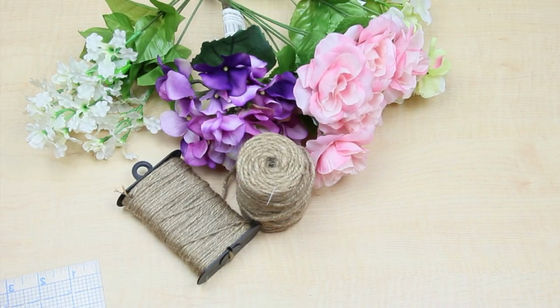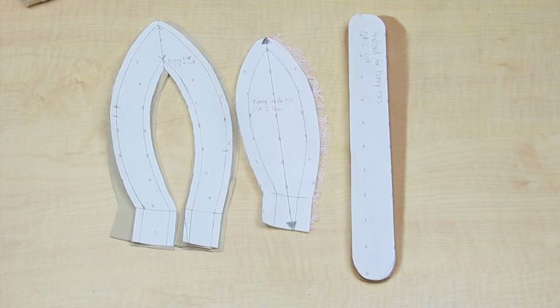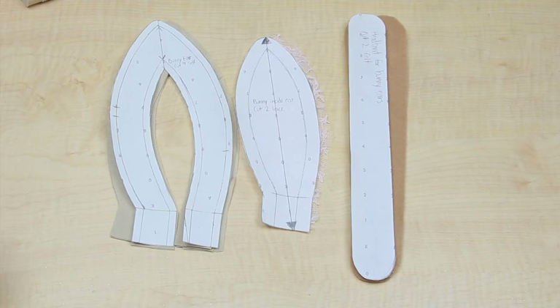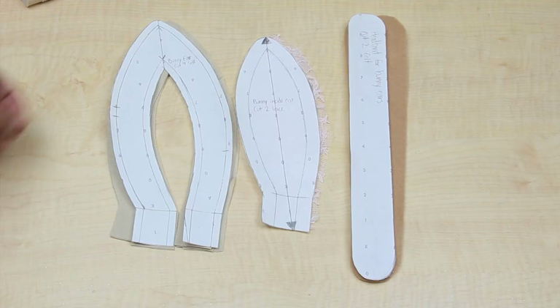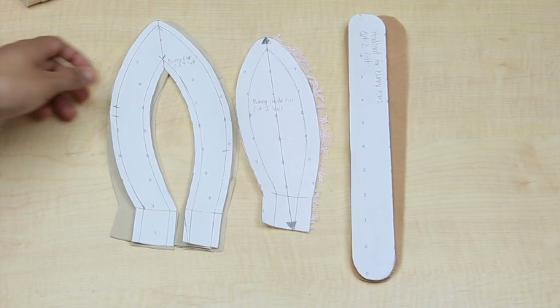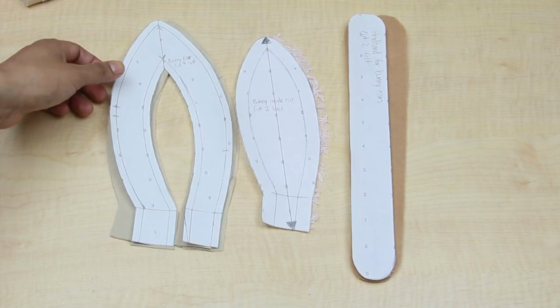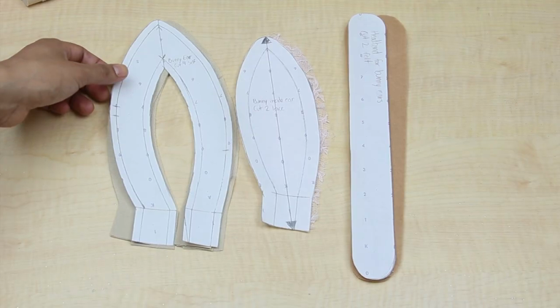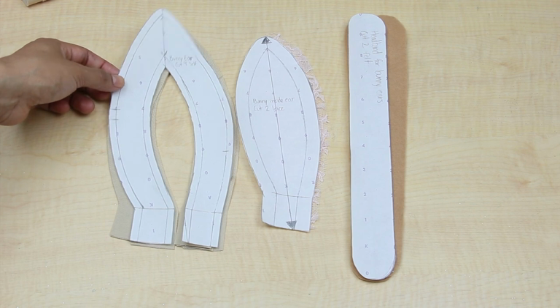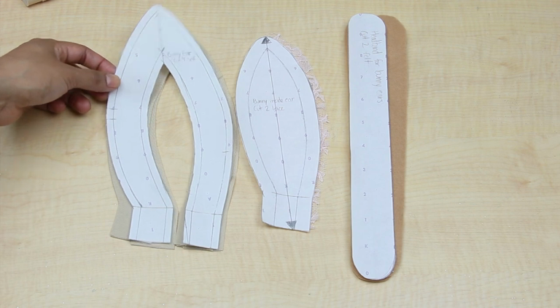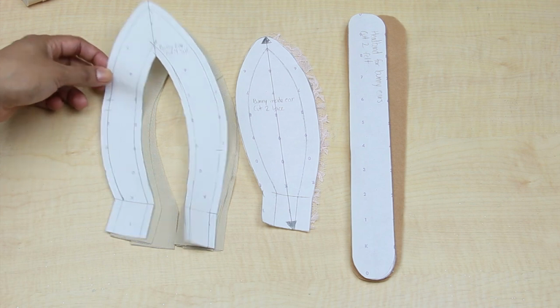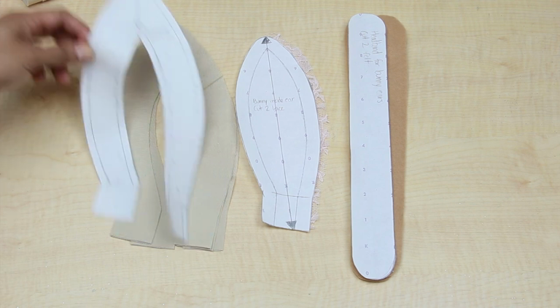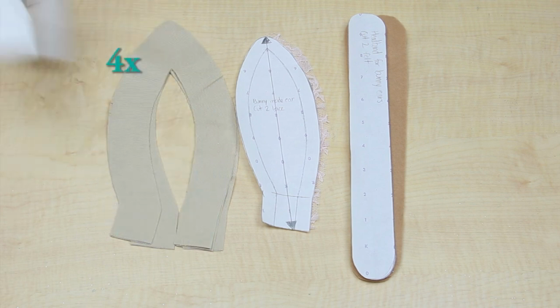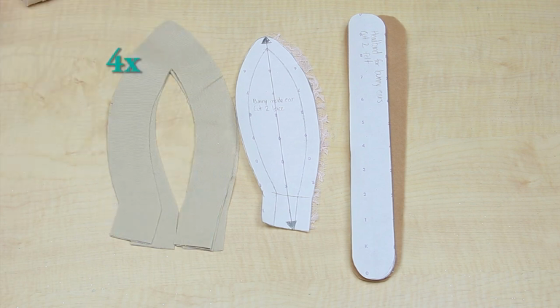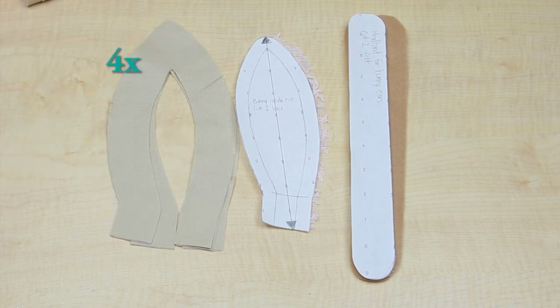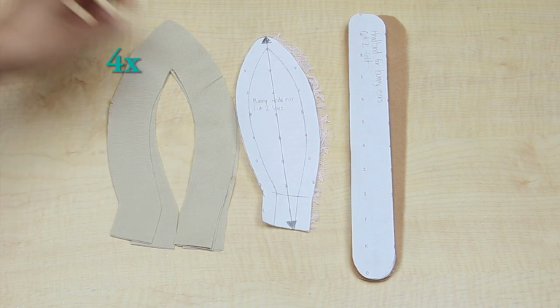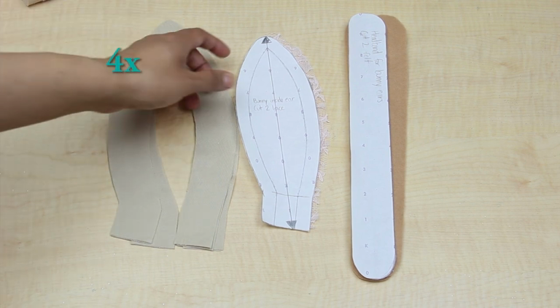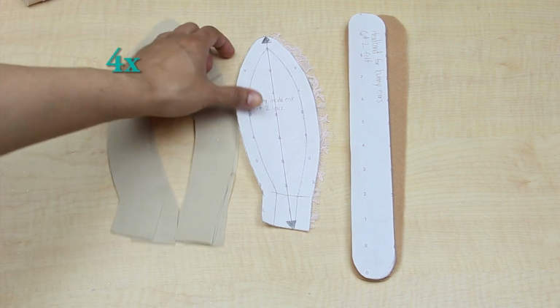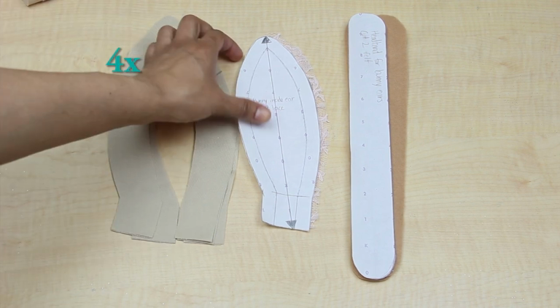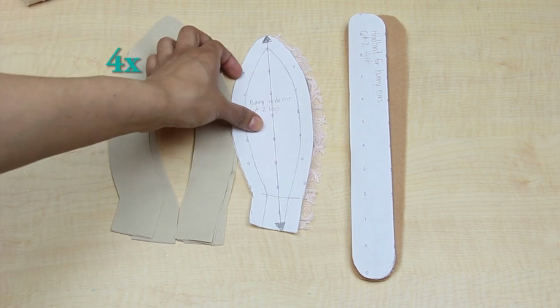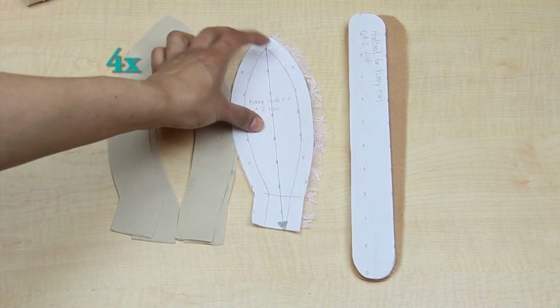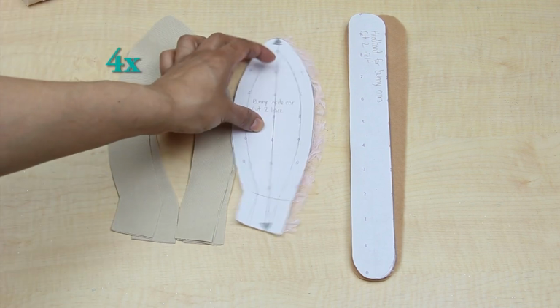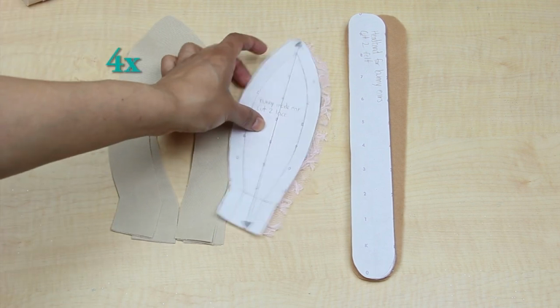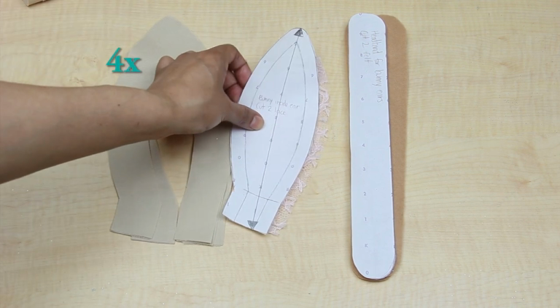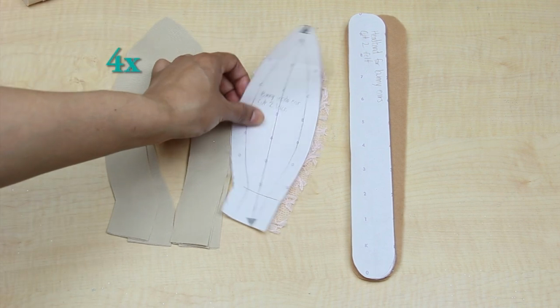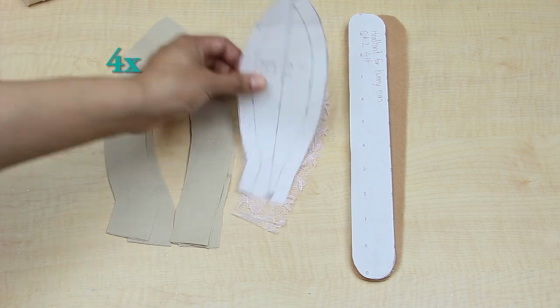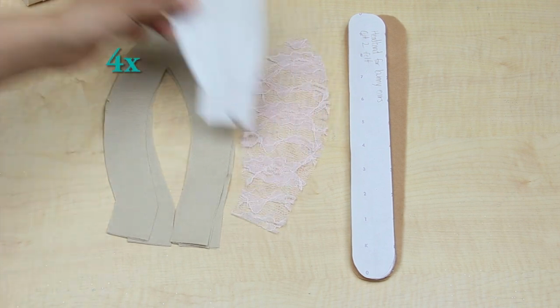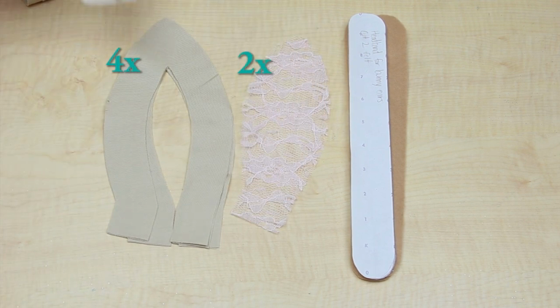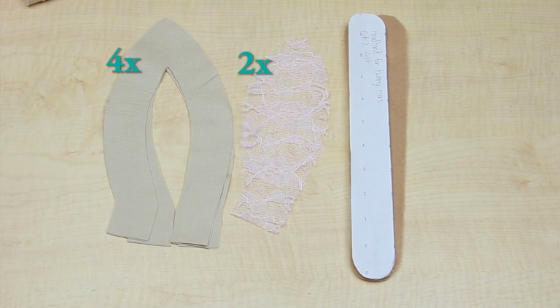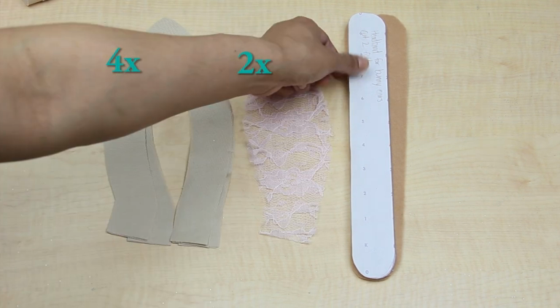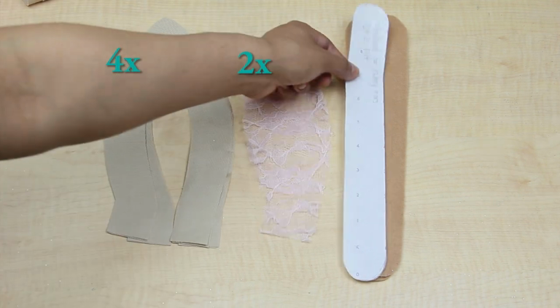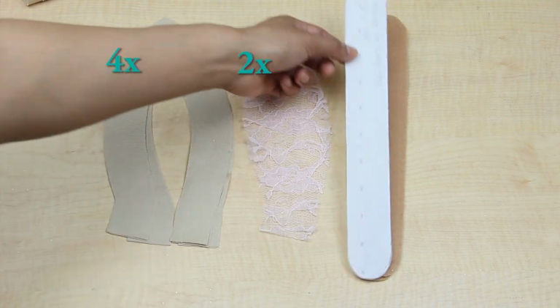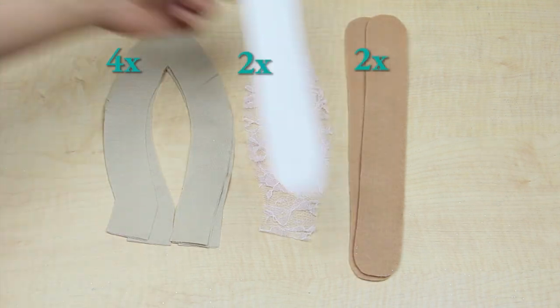I first cut out 4 pieces of the ears, 2 of the inside of the ears, and 2 of the headband piece.